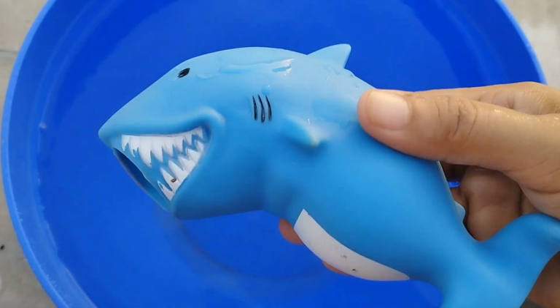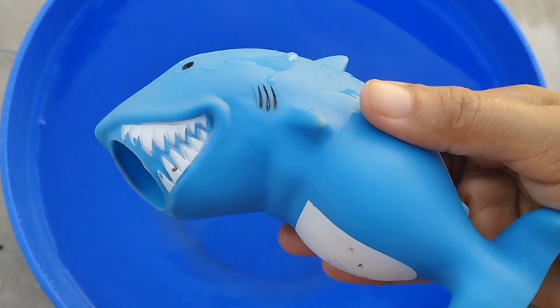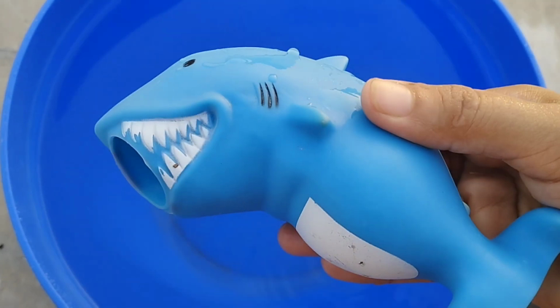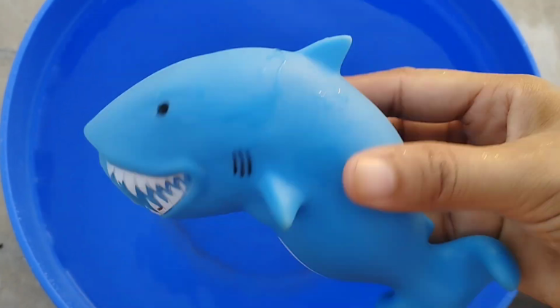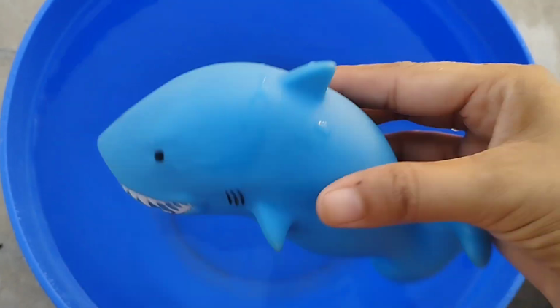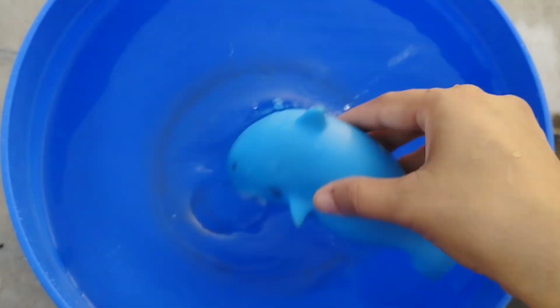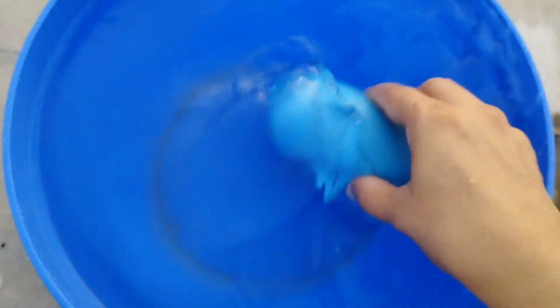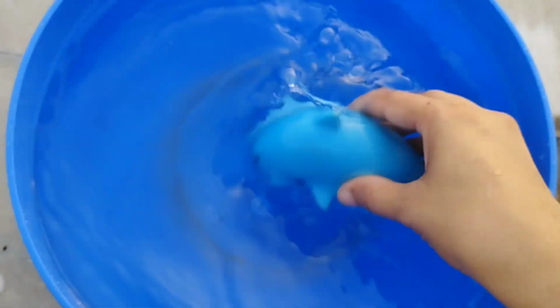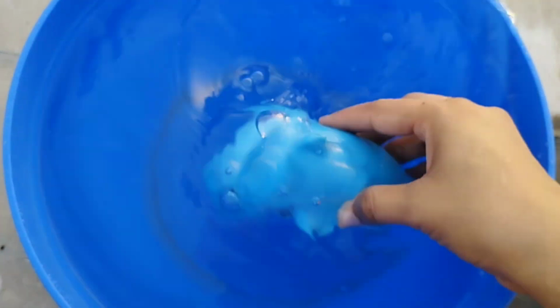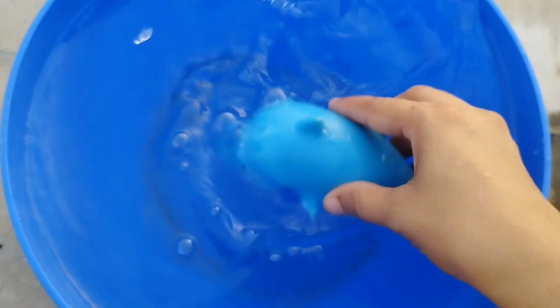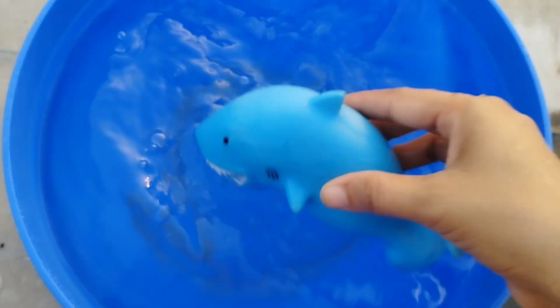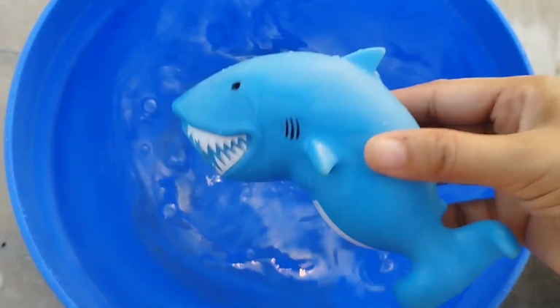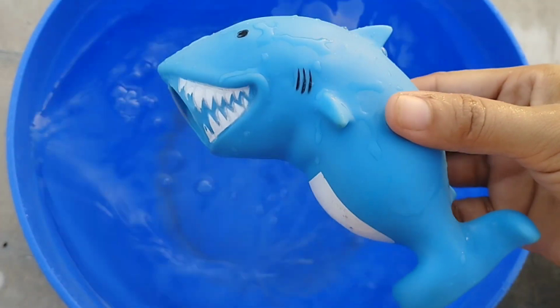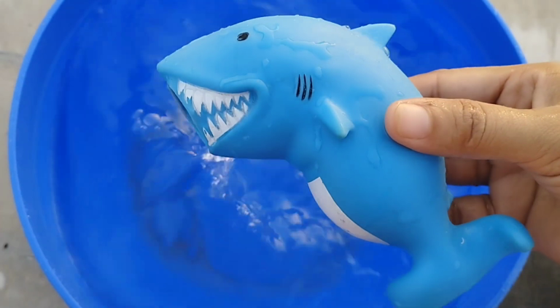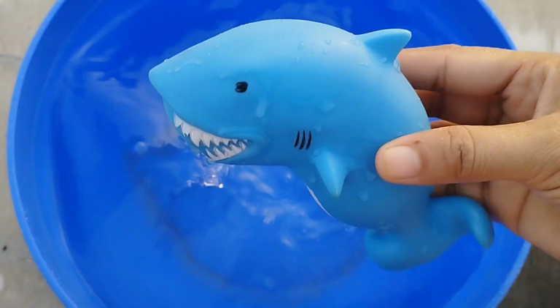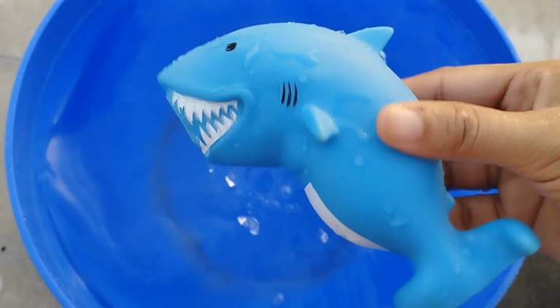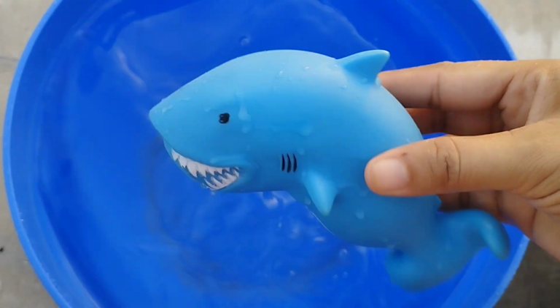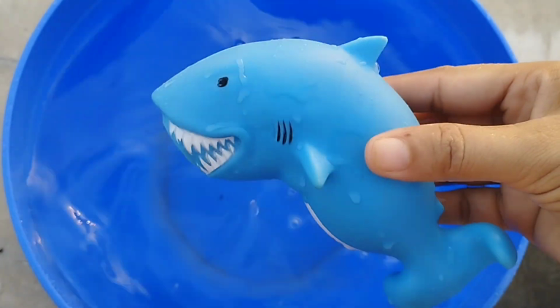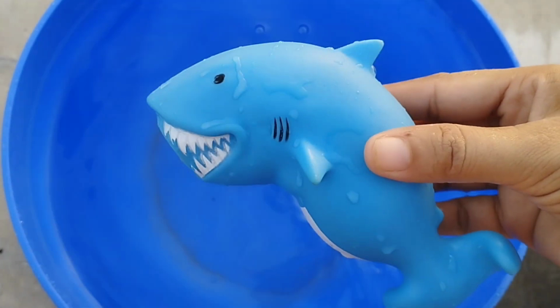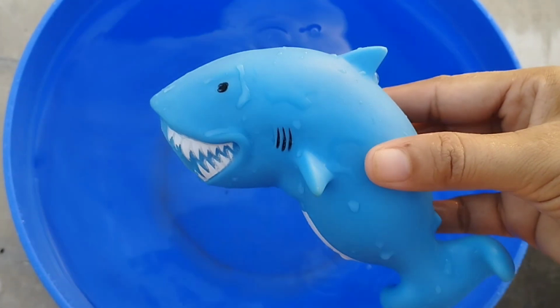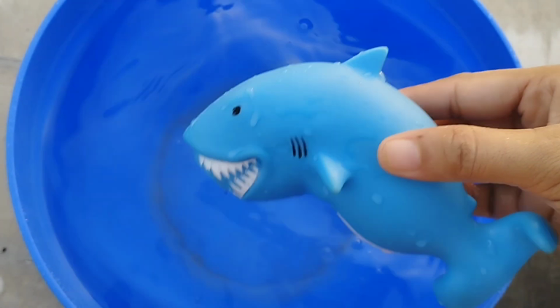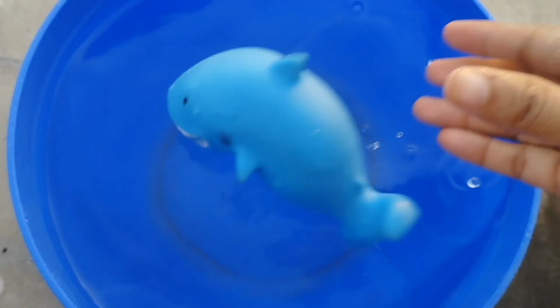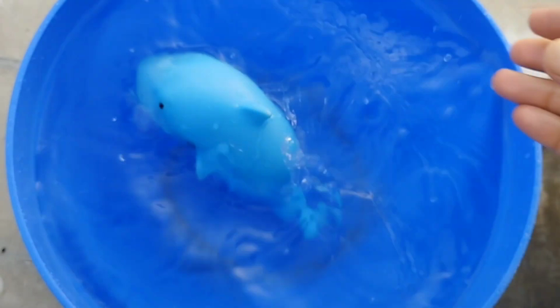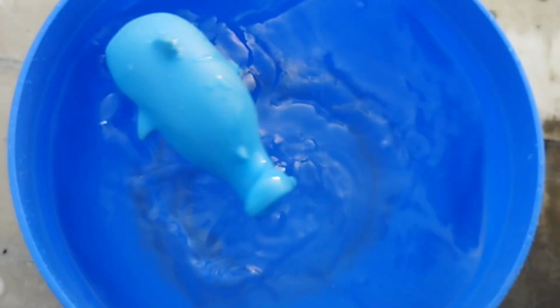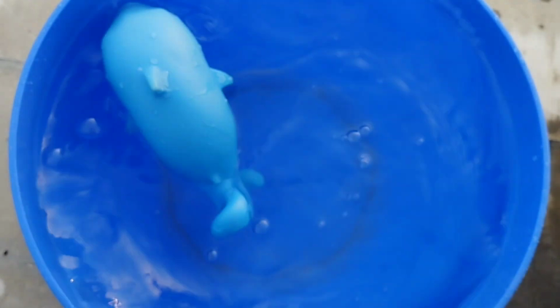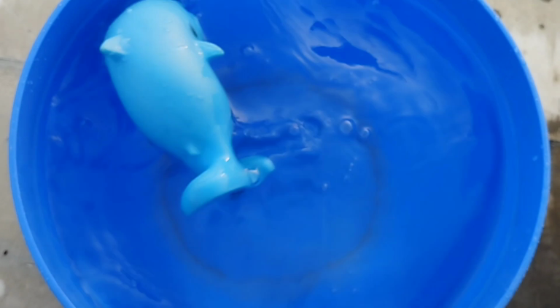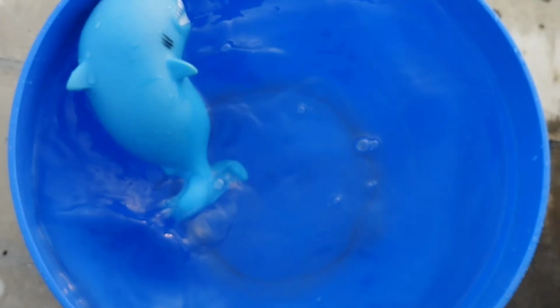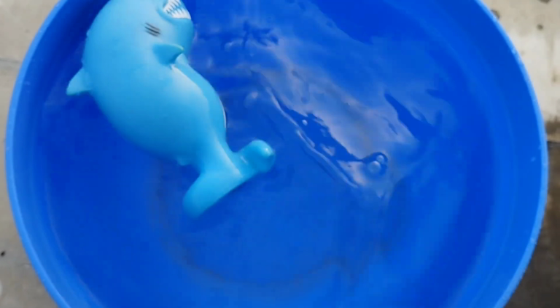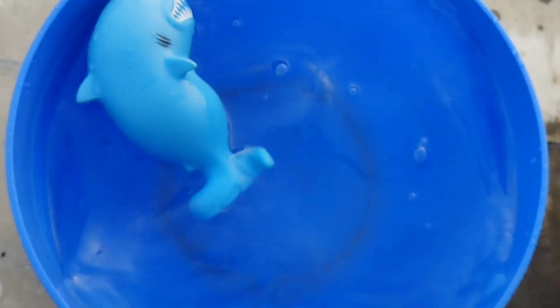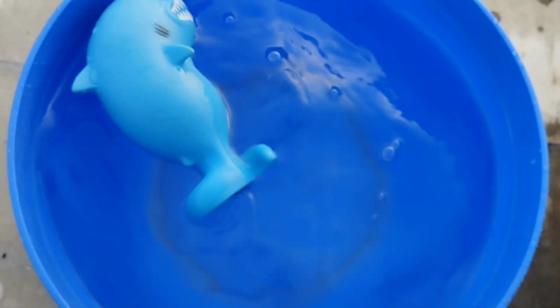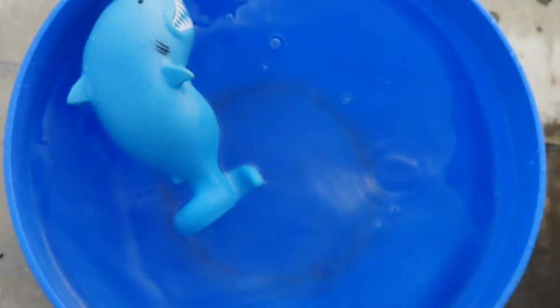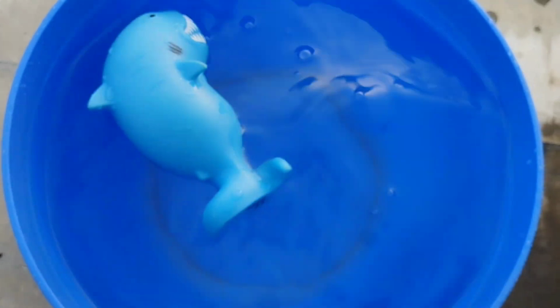The first one is a shark. This is a shark.